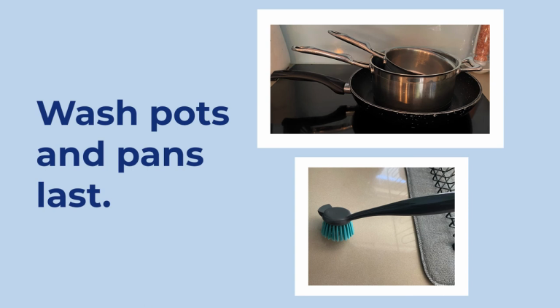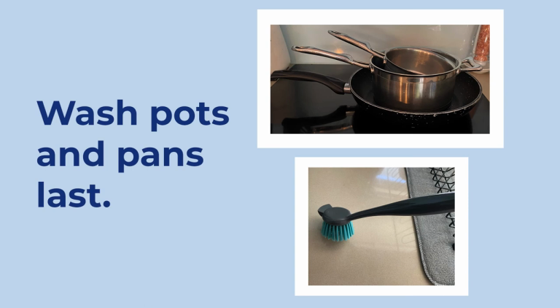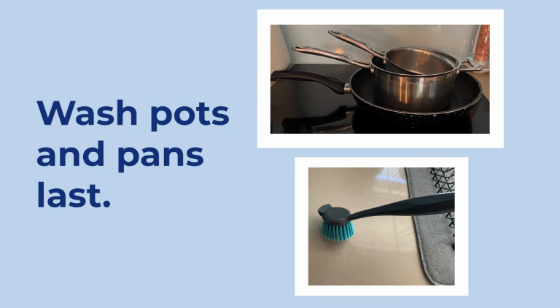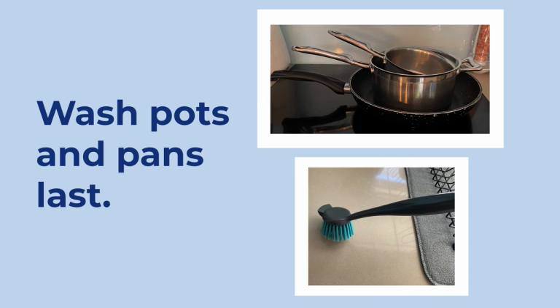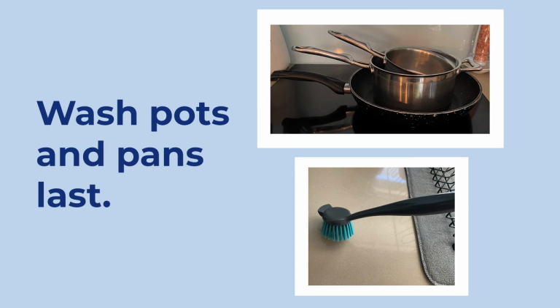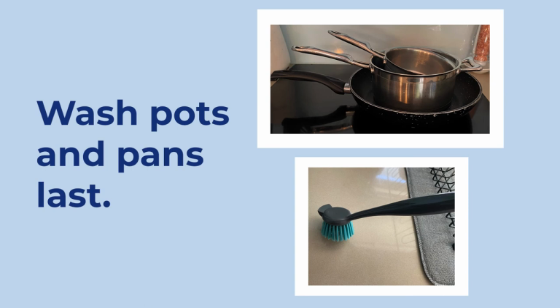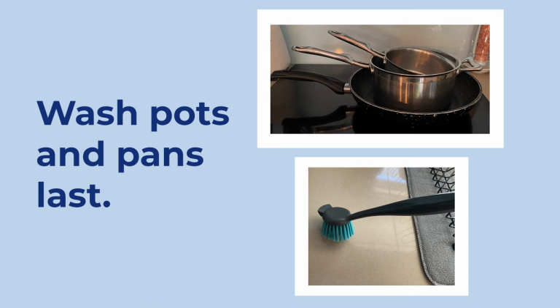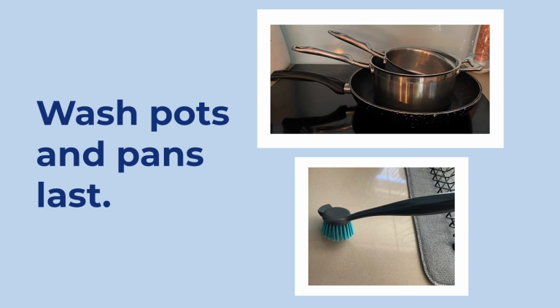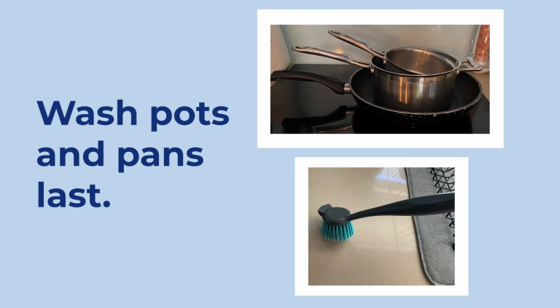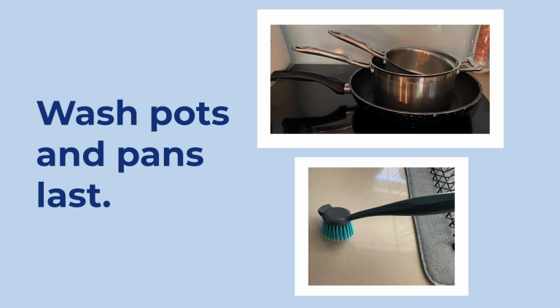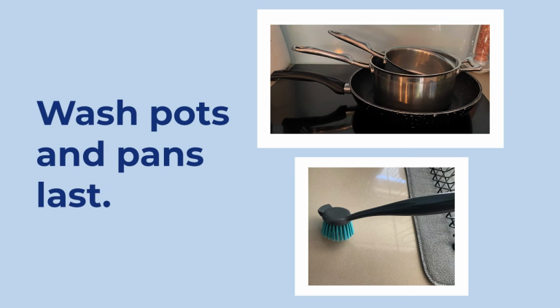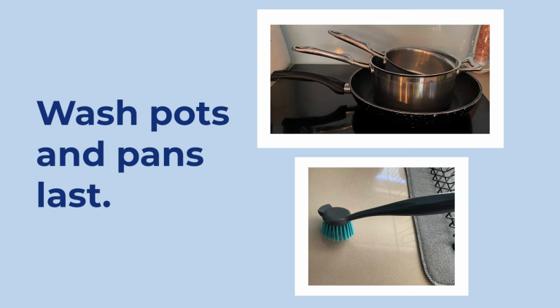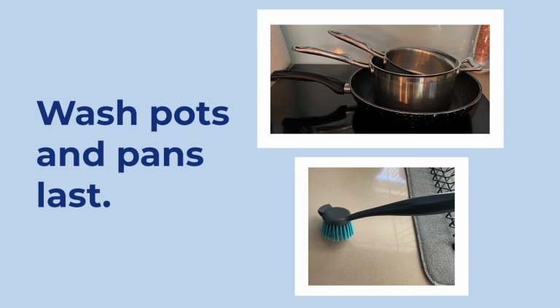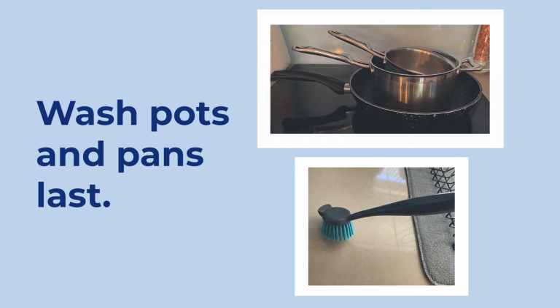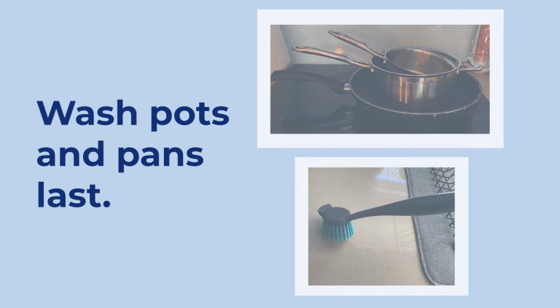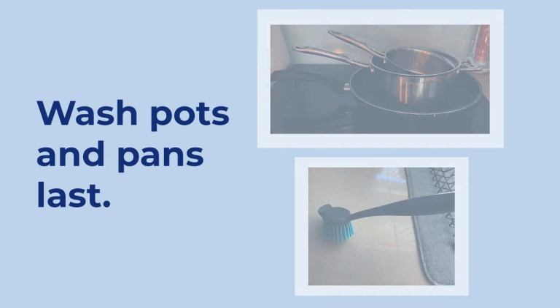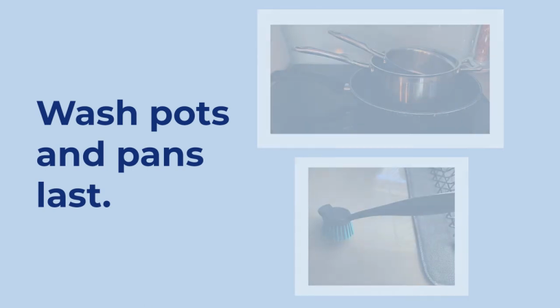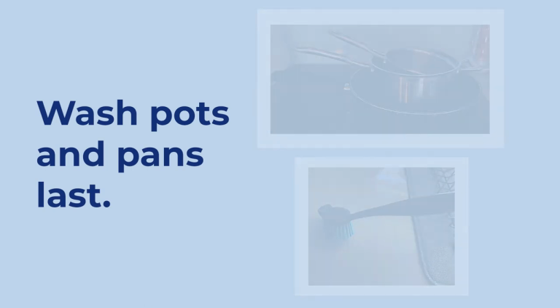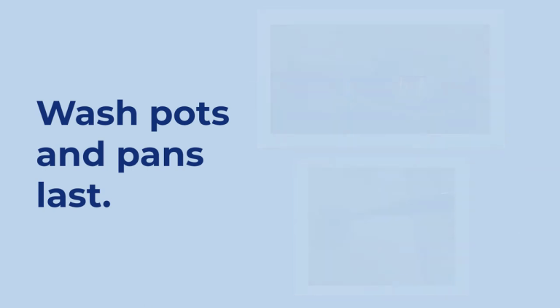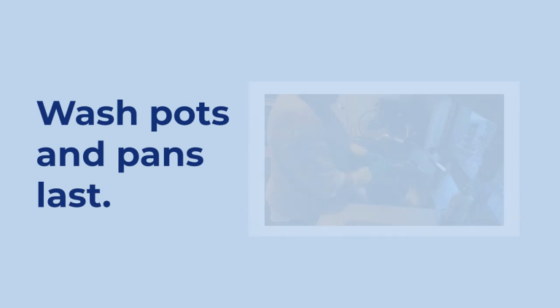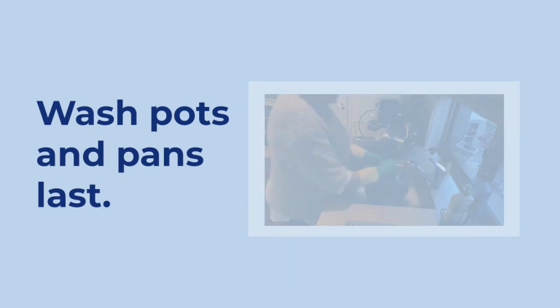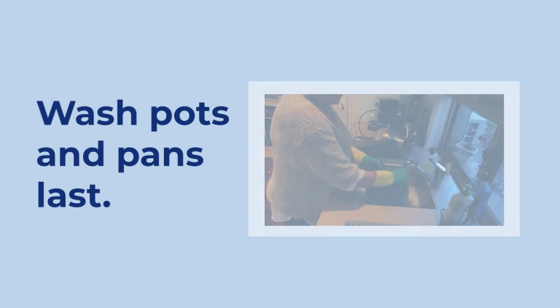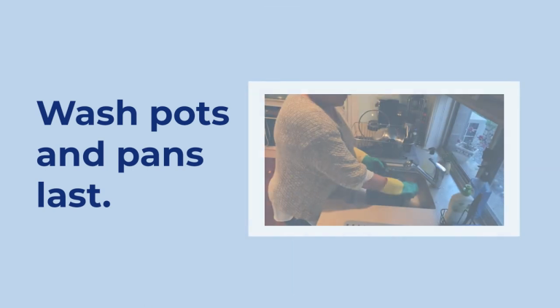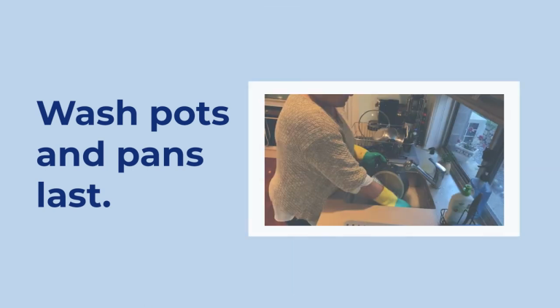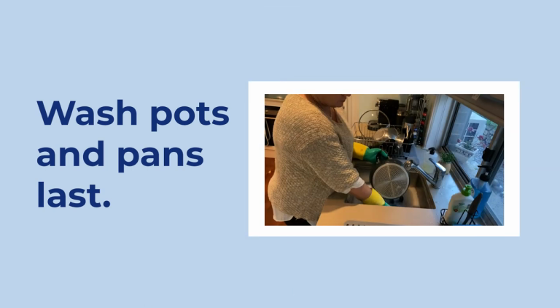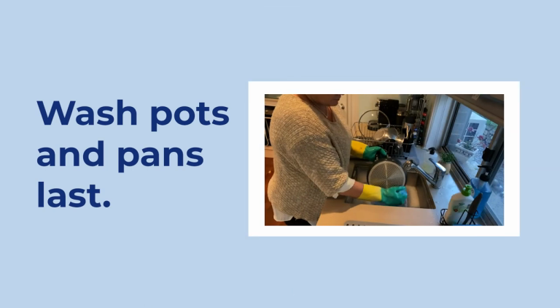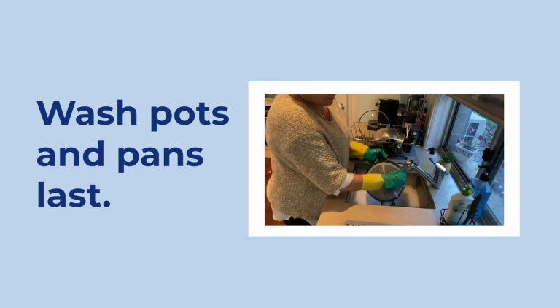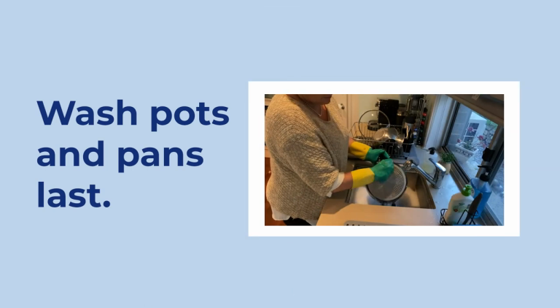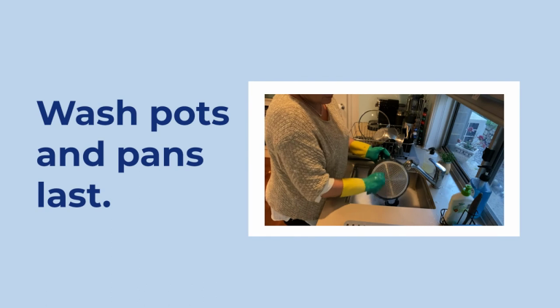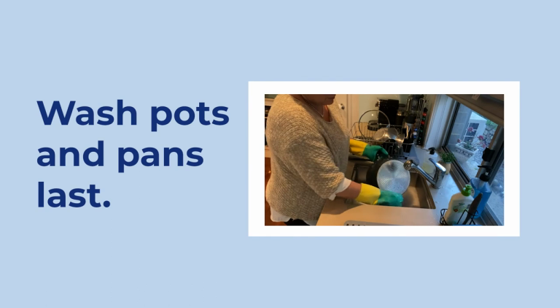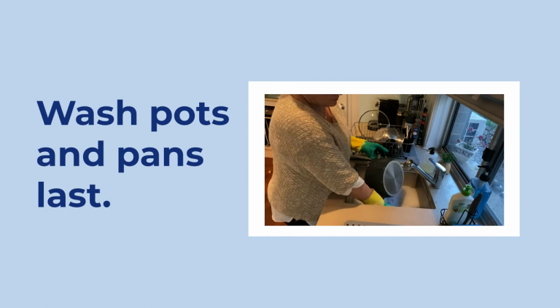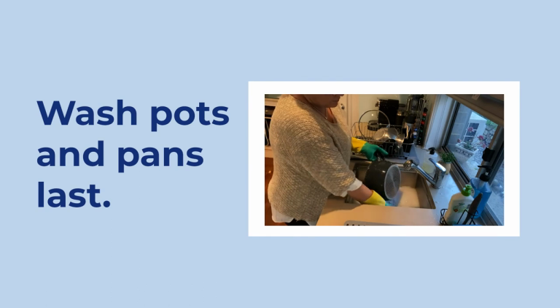Pots and pans are usually the dirtiest, so wait till last to wash them.